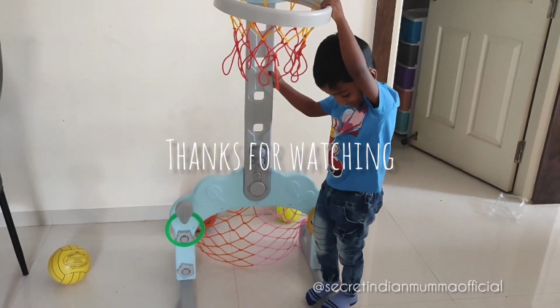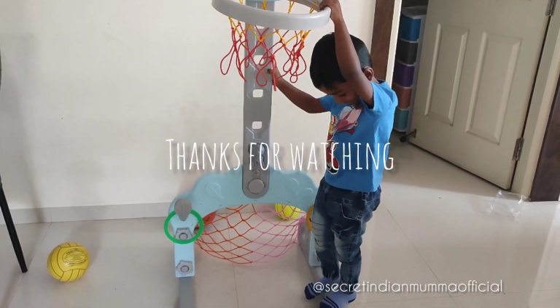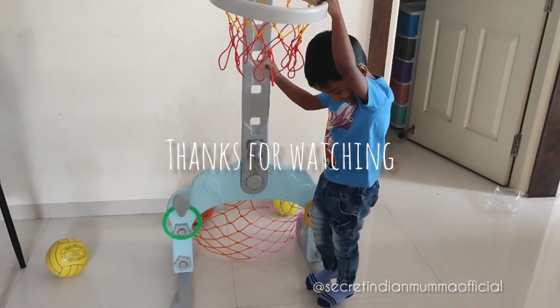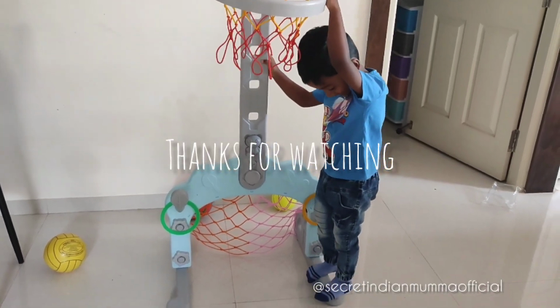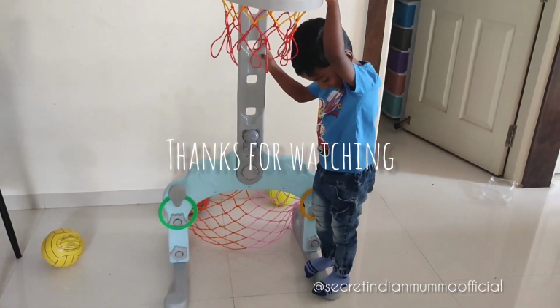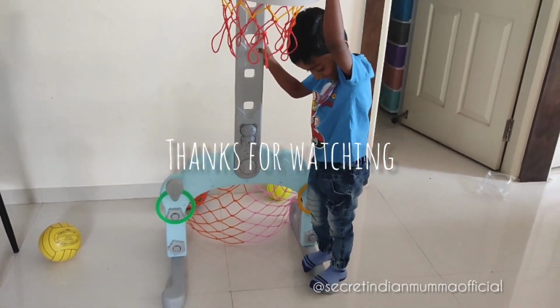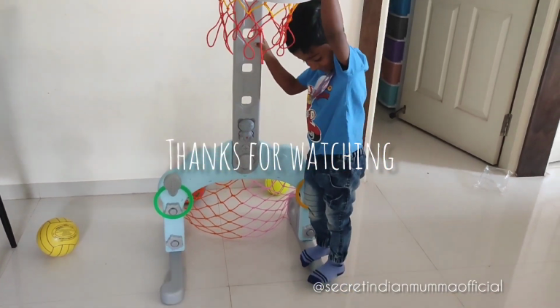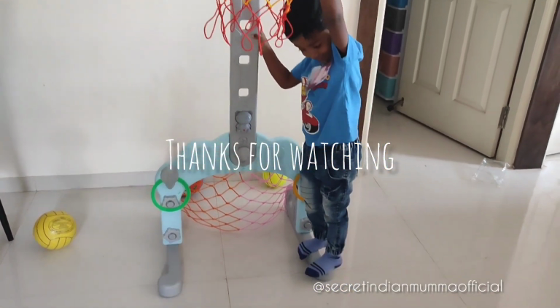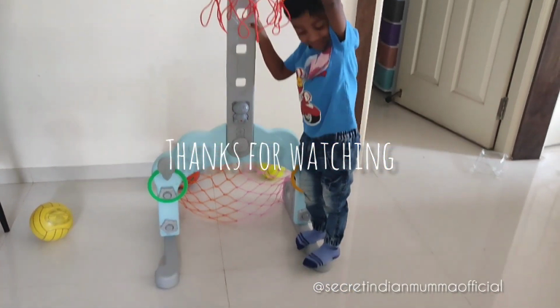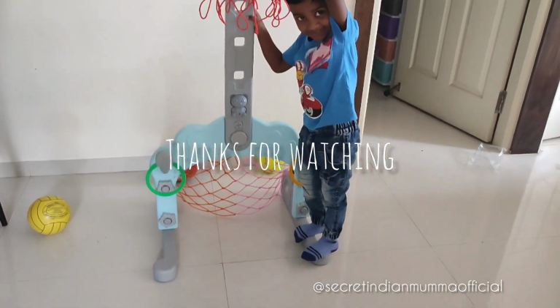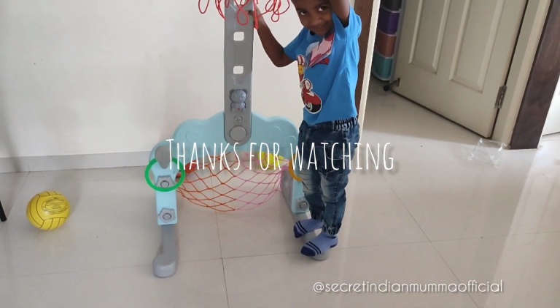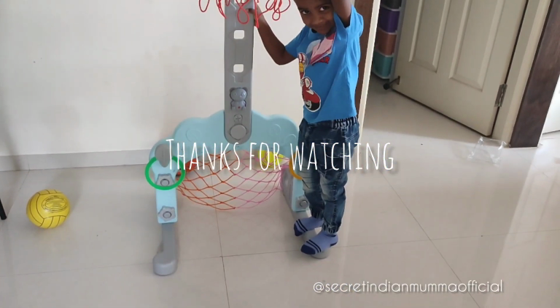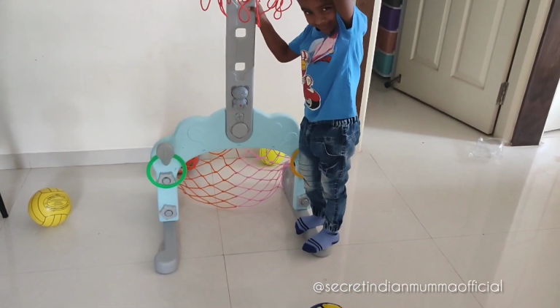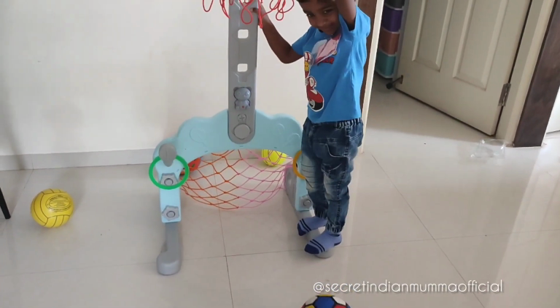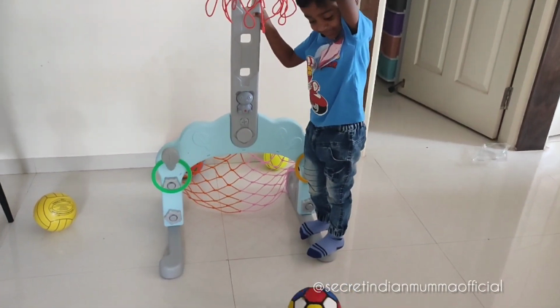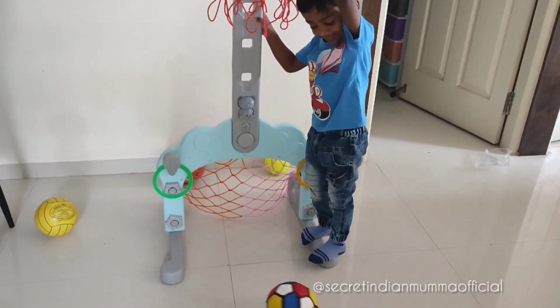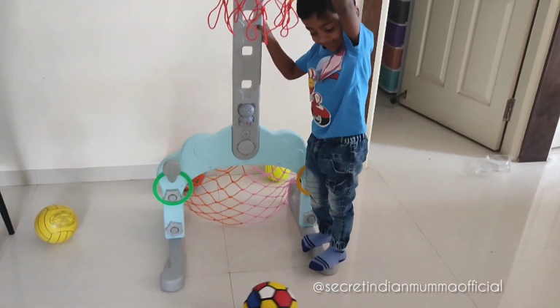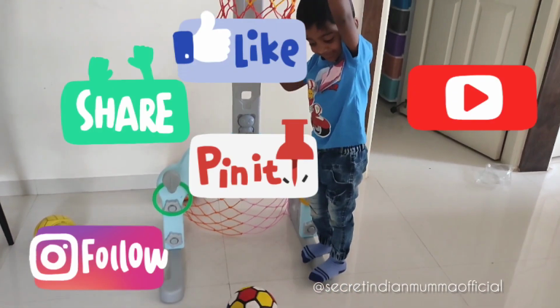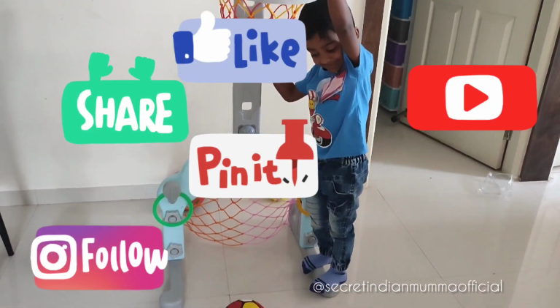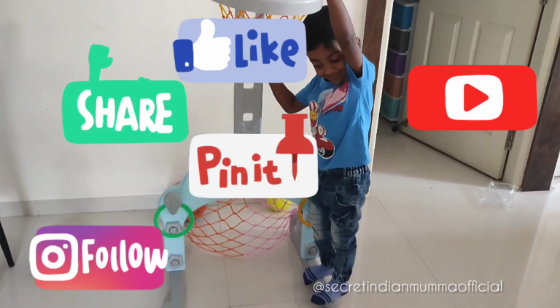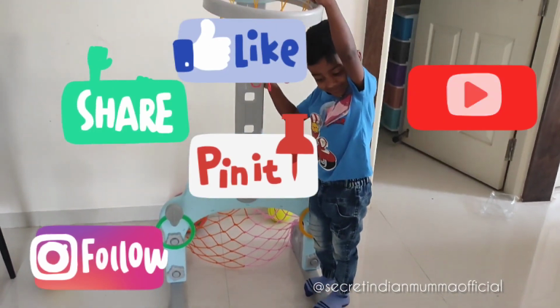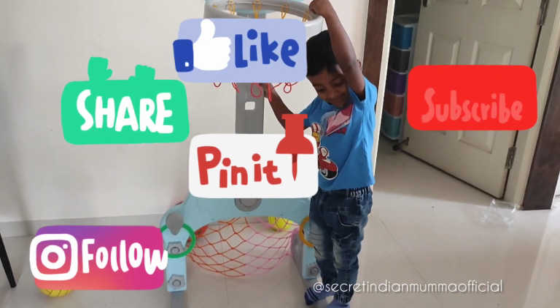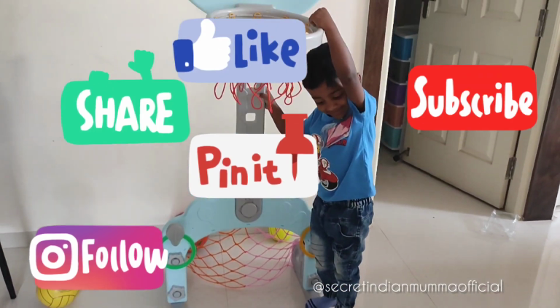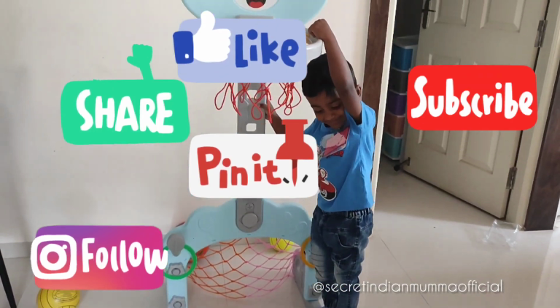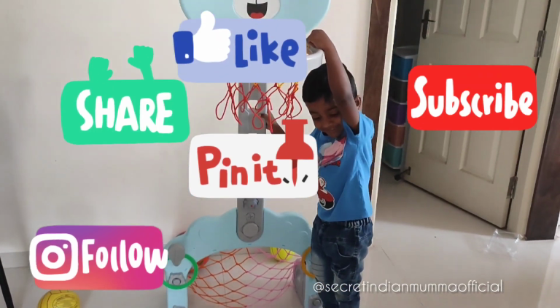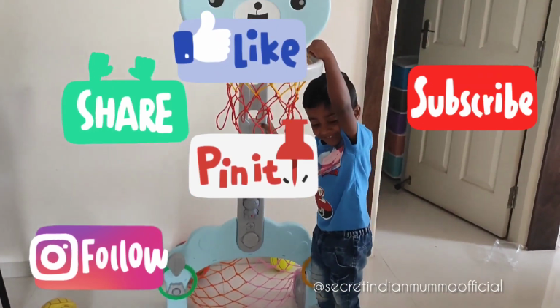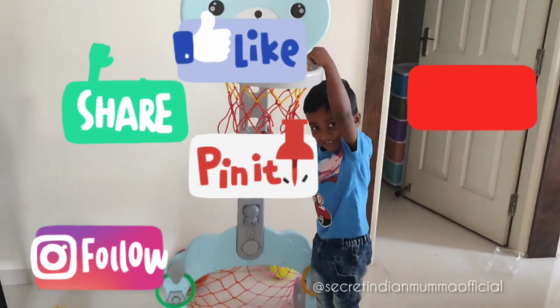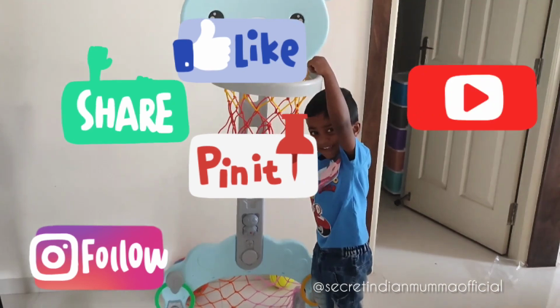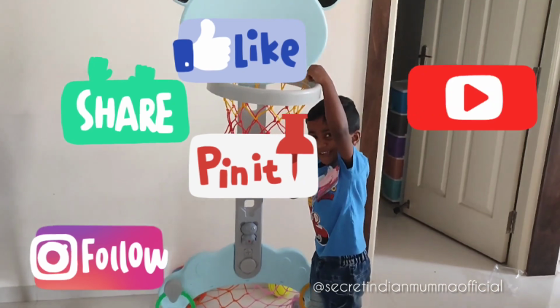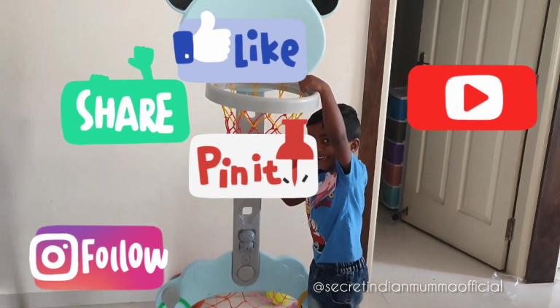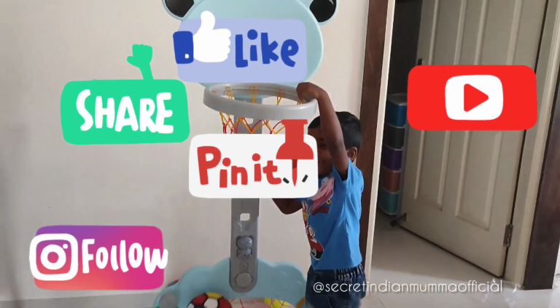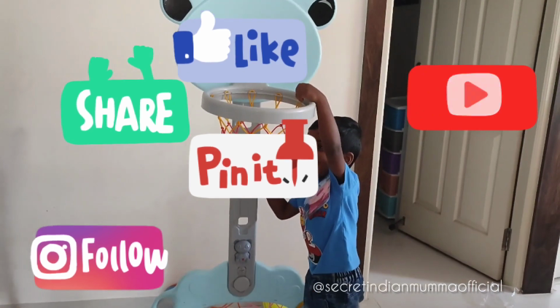I really hope you guys enjoyed watching this video and found it helpful. For more such interesting videos, subscribe and stay tuned.